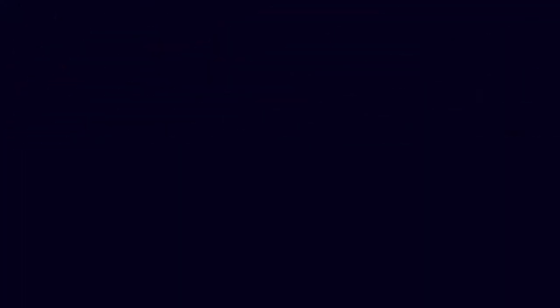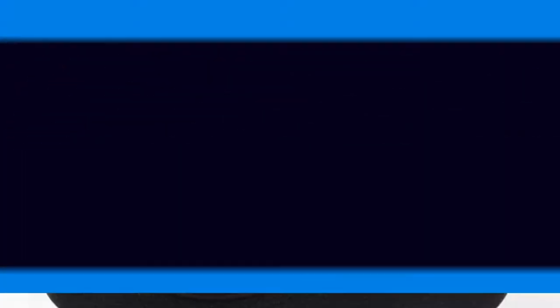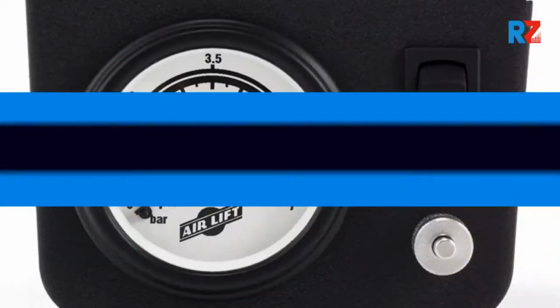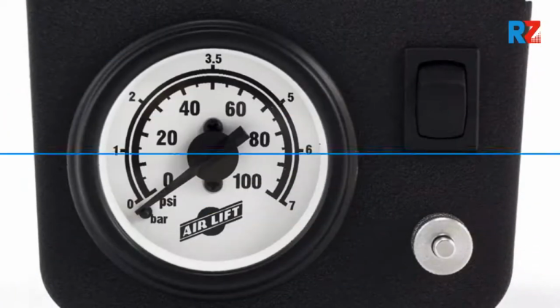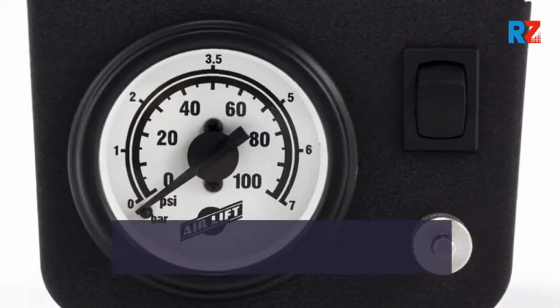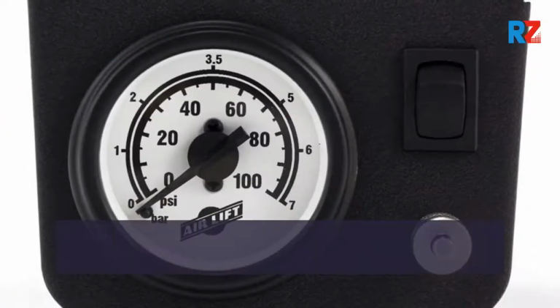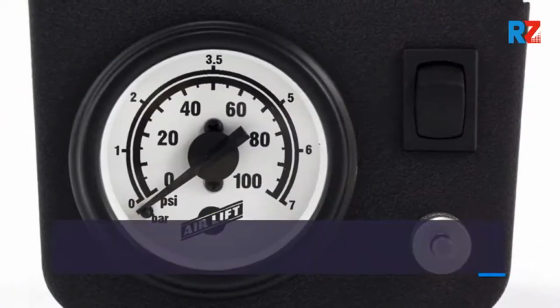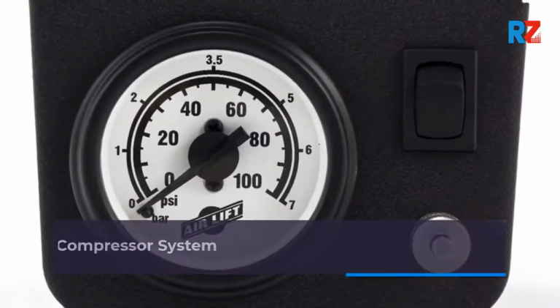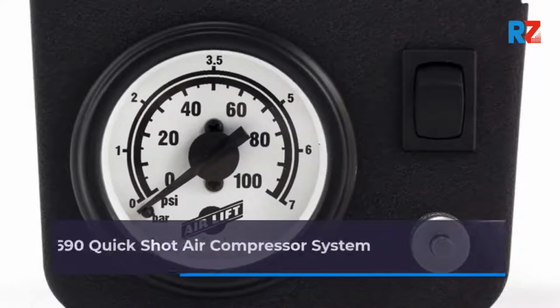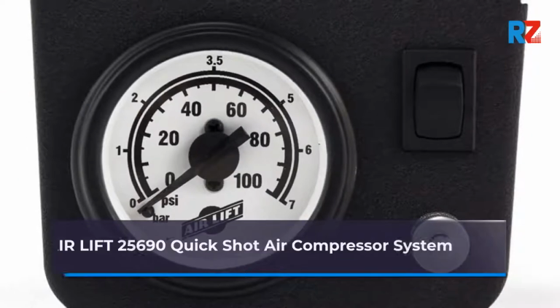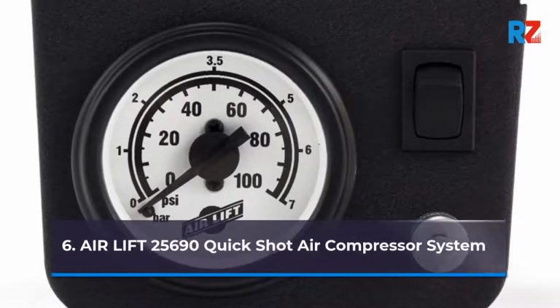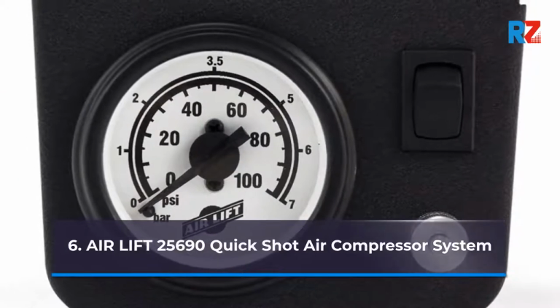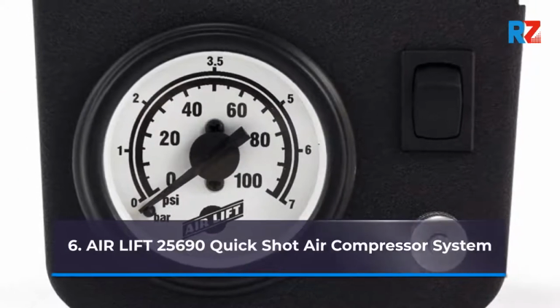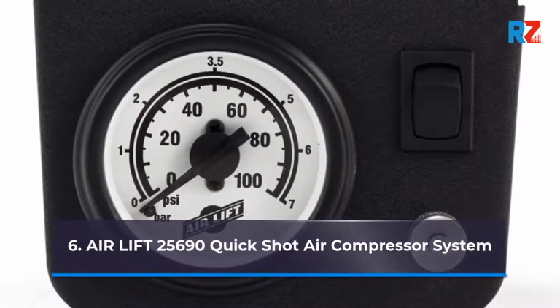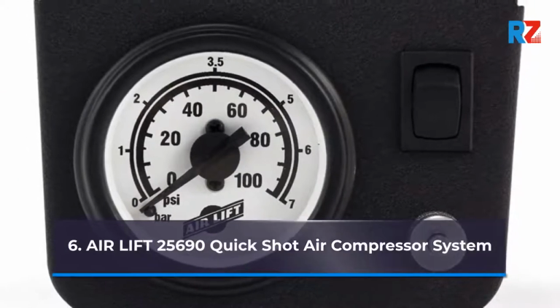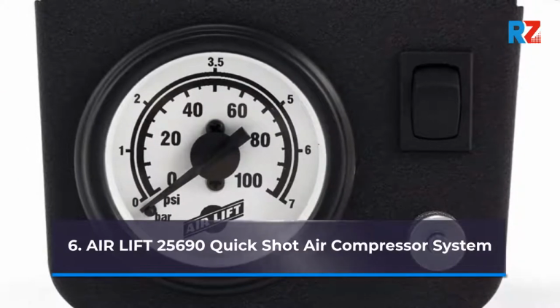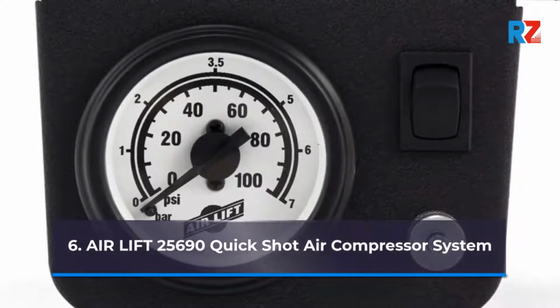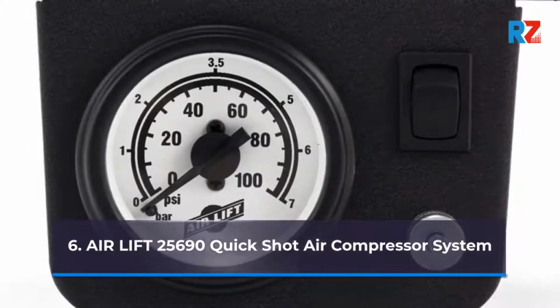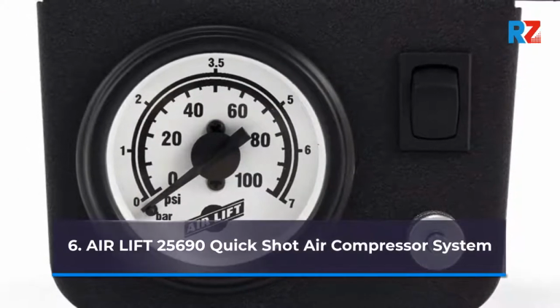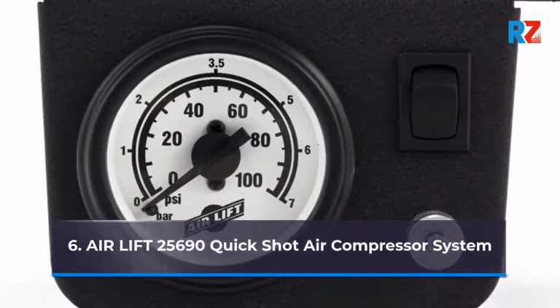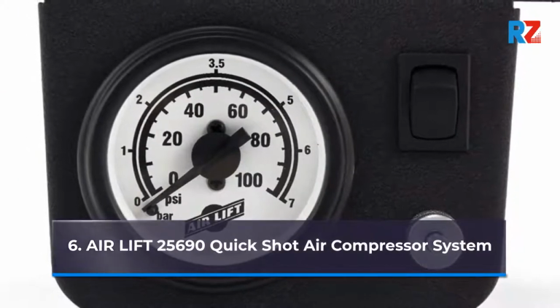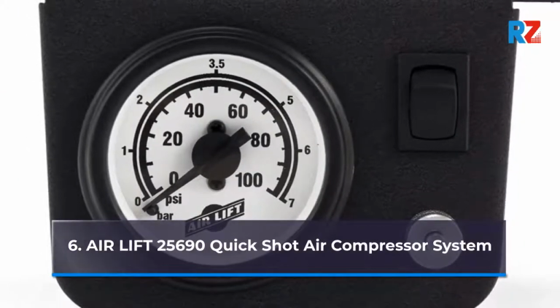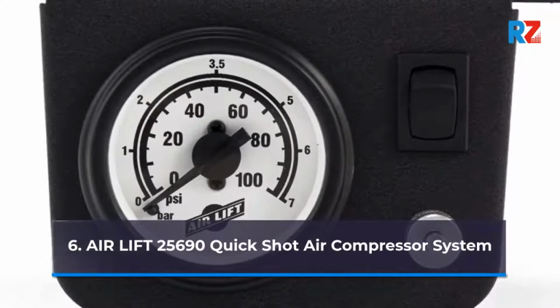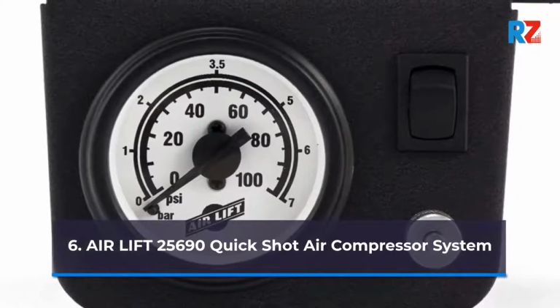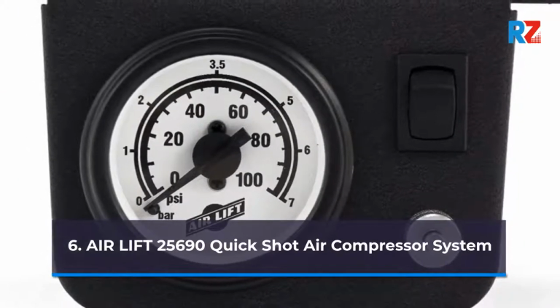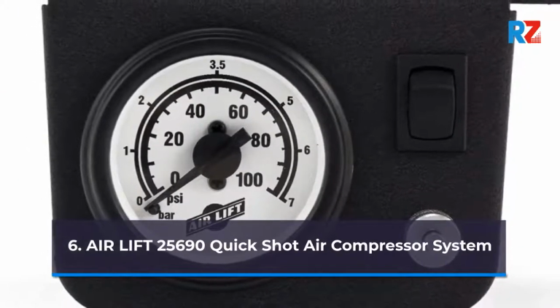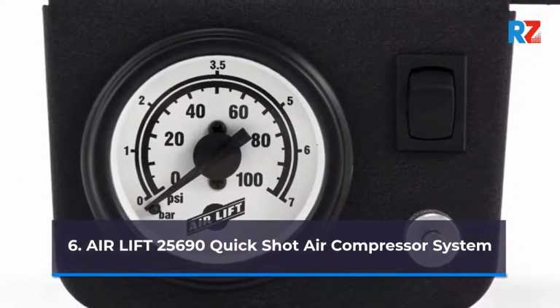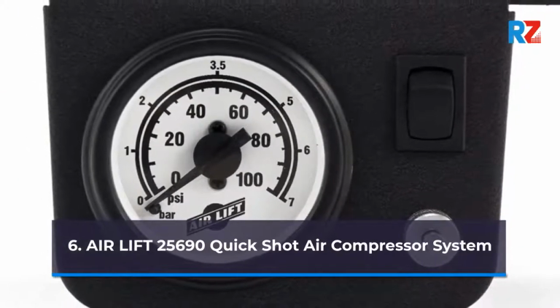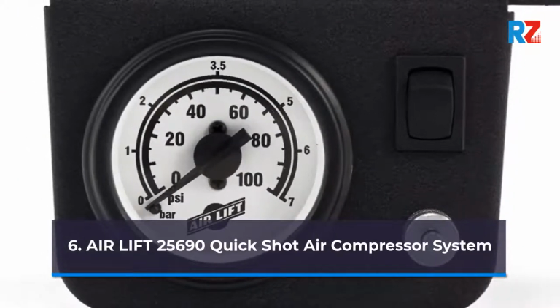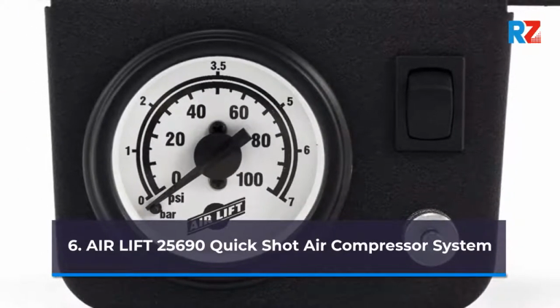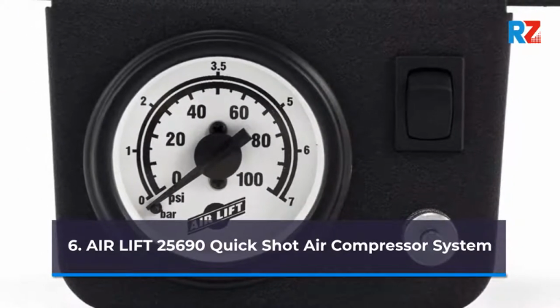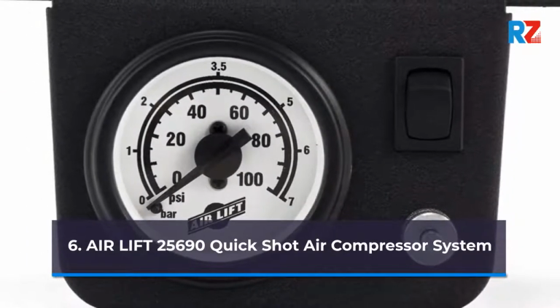6. Air Lift 25690 Quick Shot Air Compressor System.